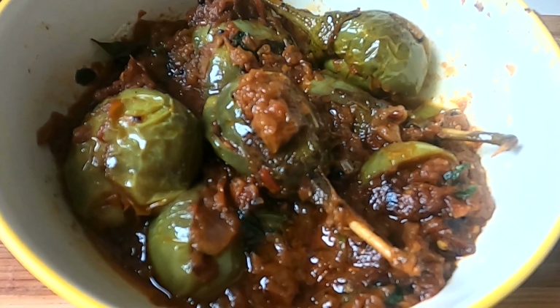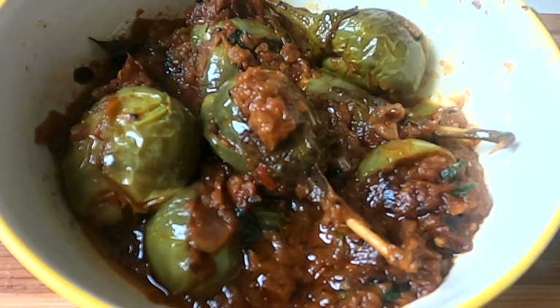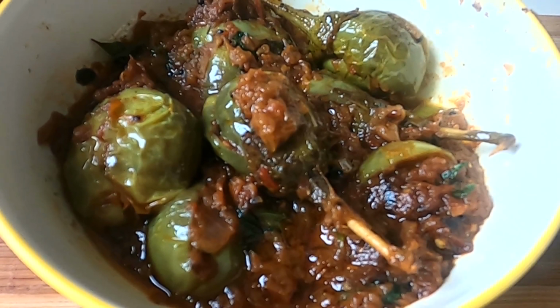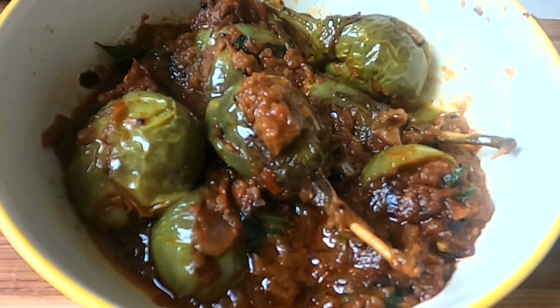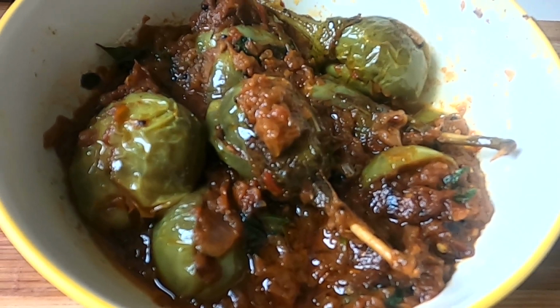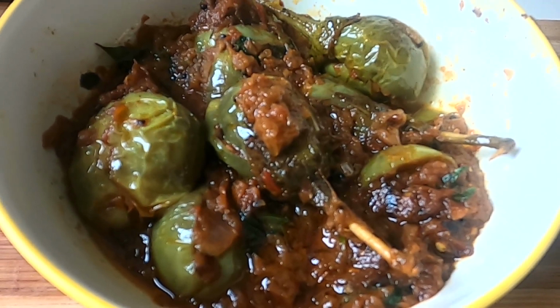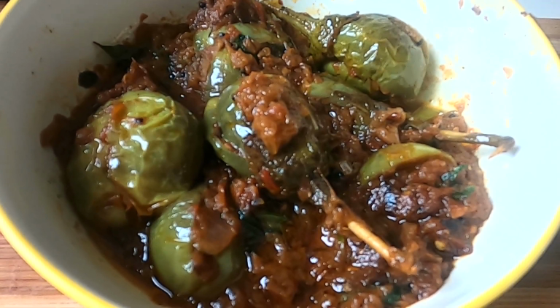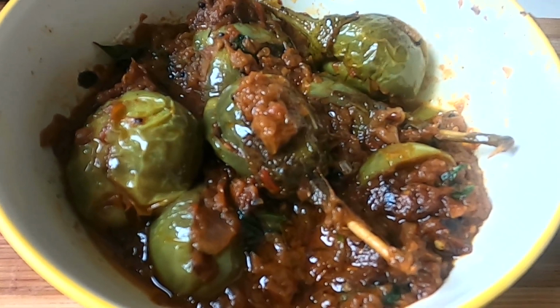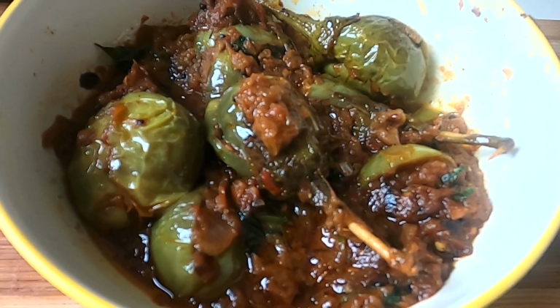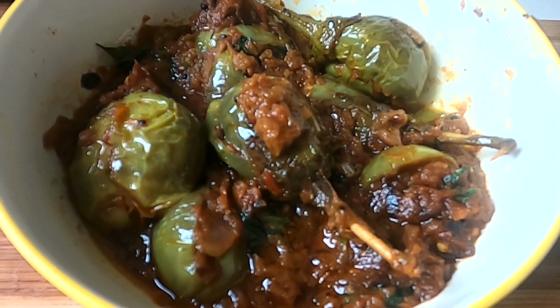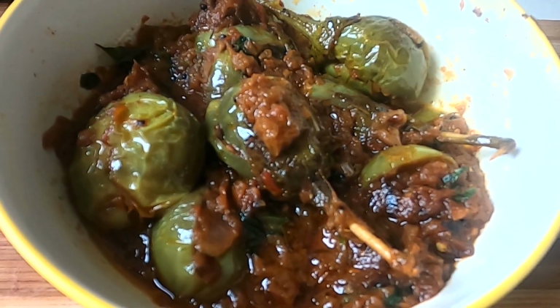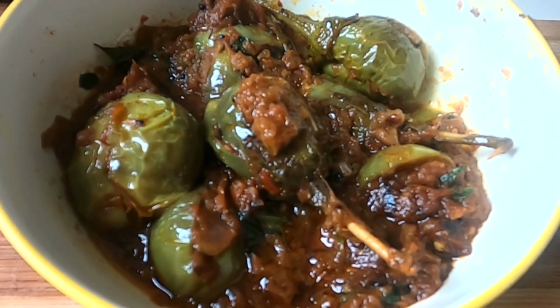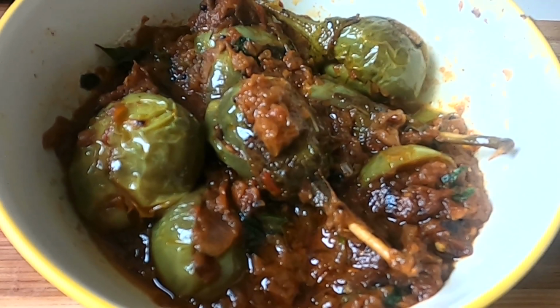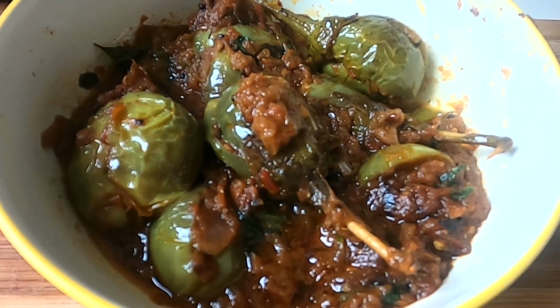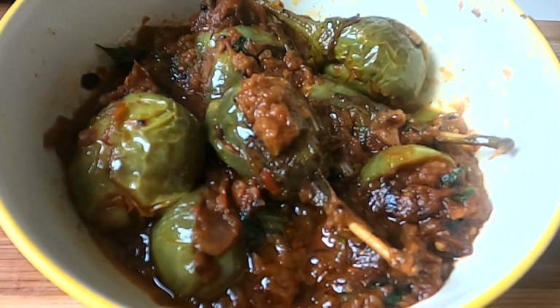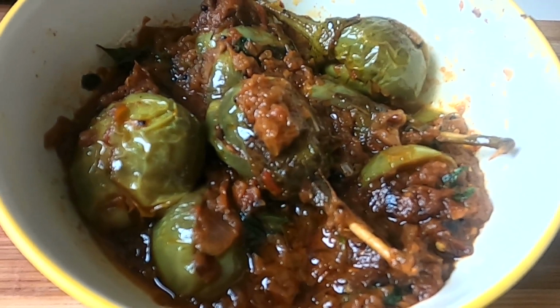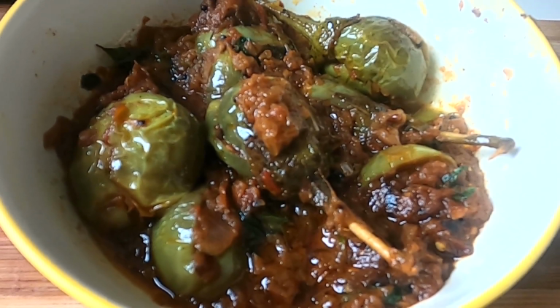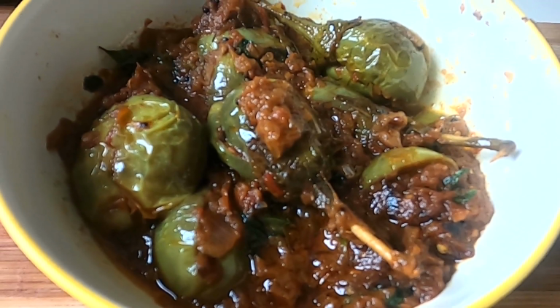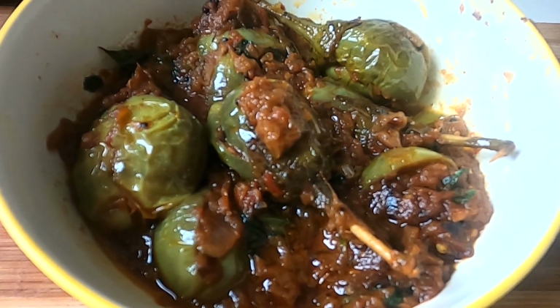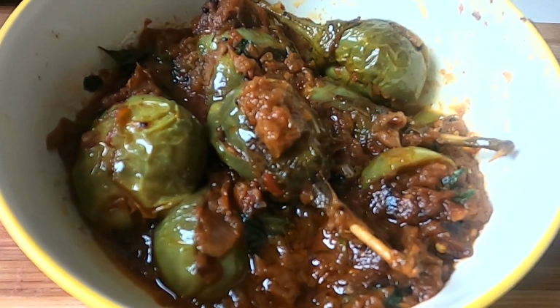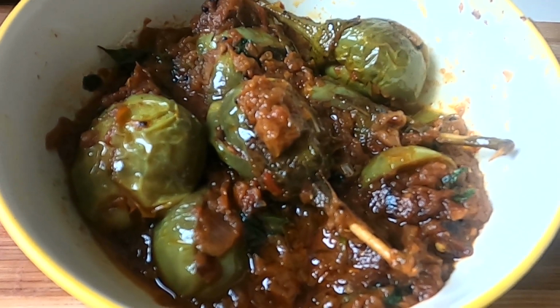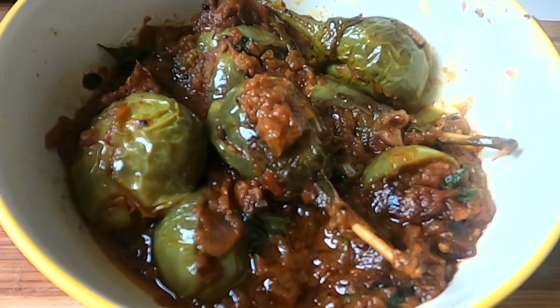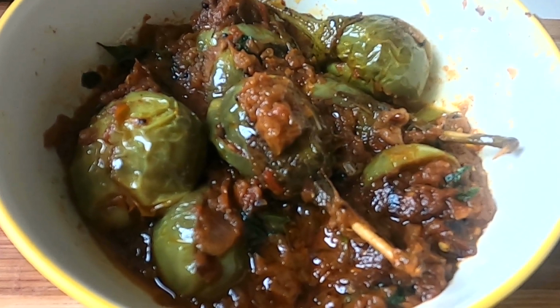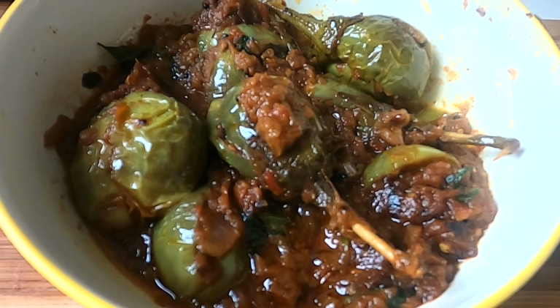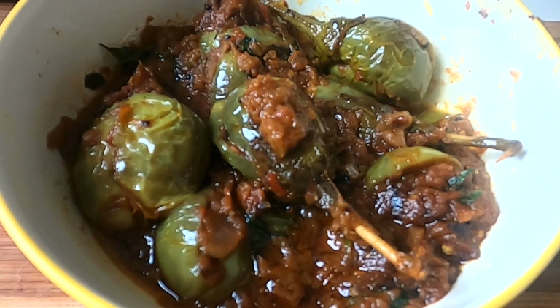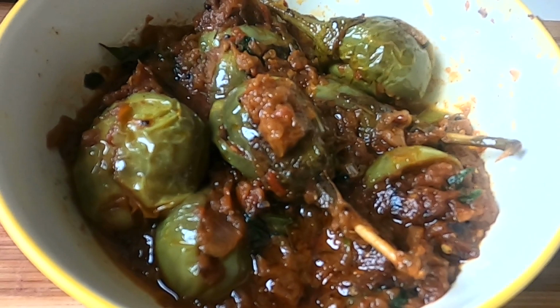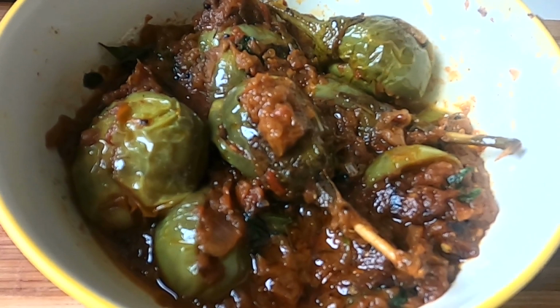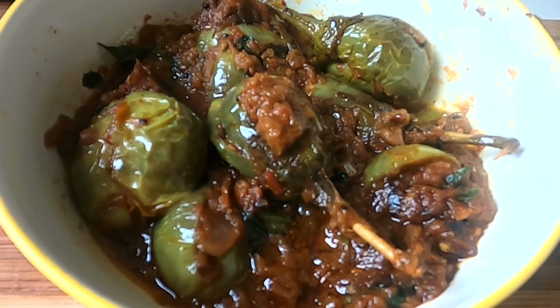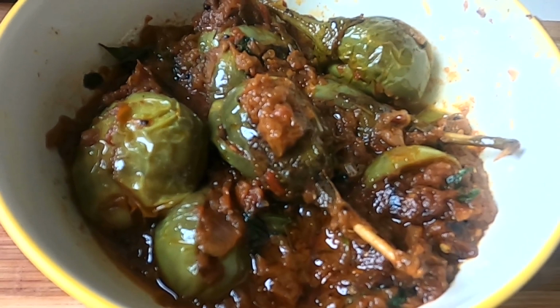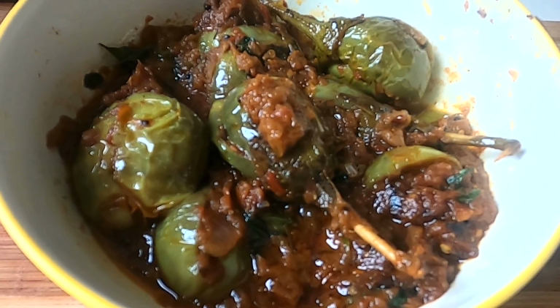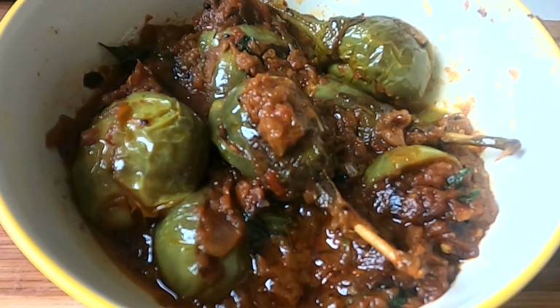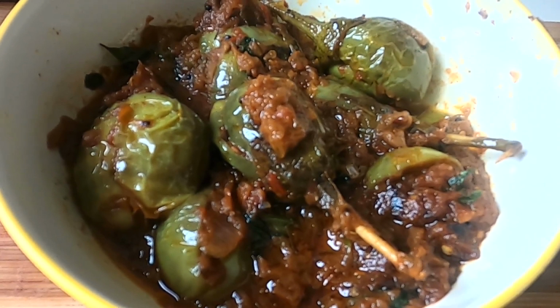Hi everyone, welcome to my channel TryMySamuel. Let's see how this tasty meat is made.